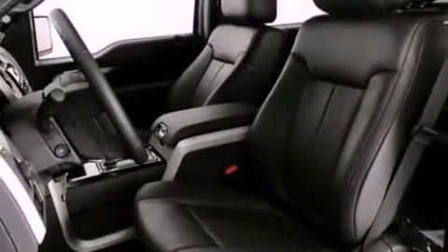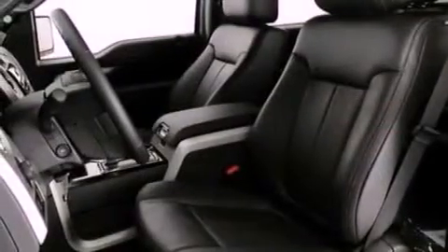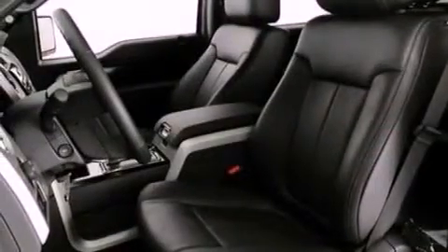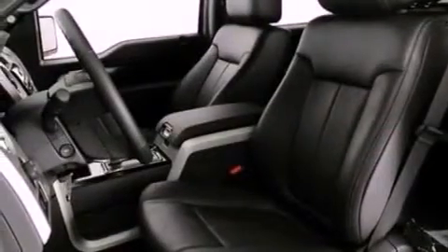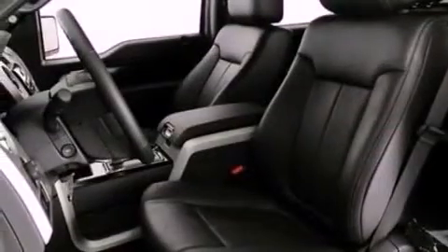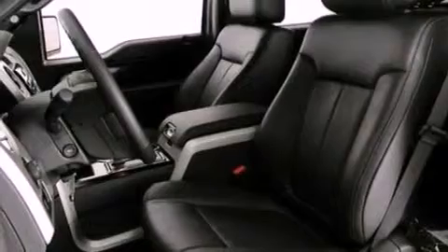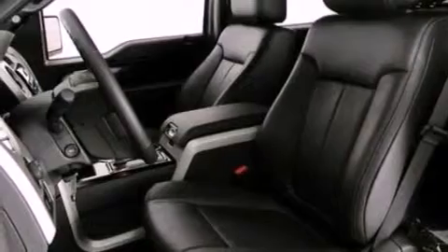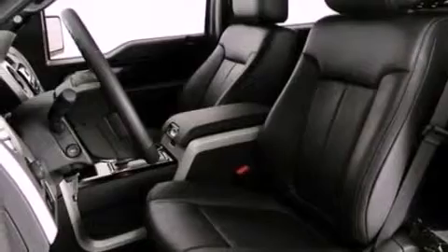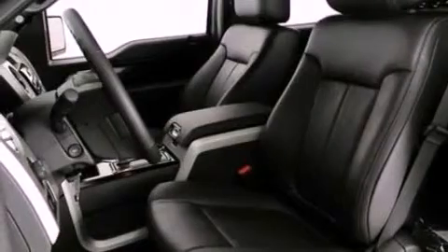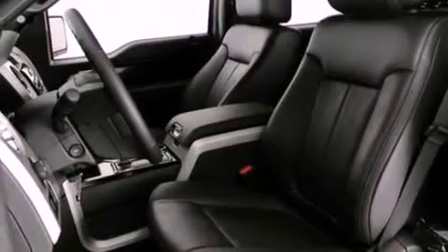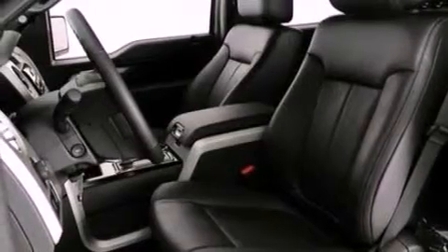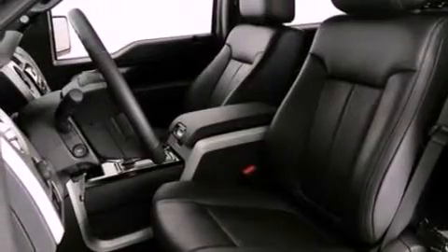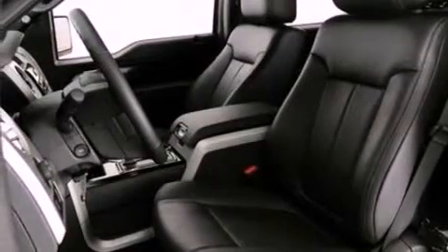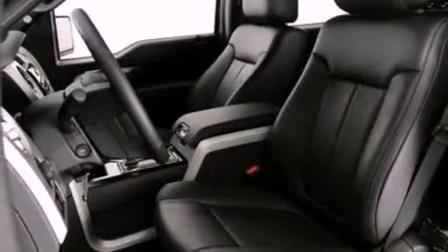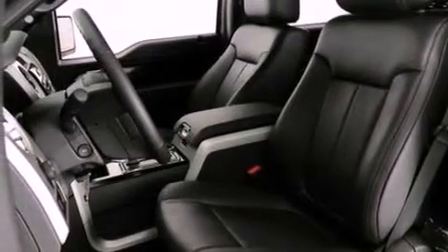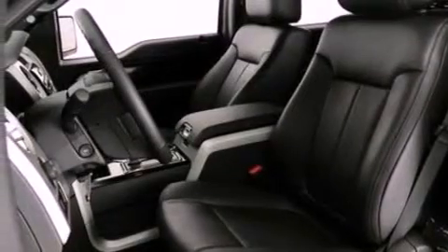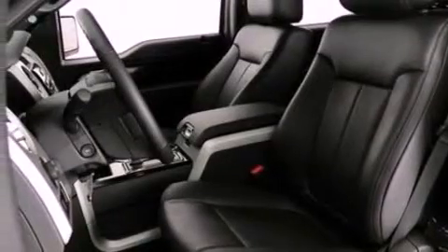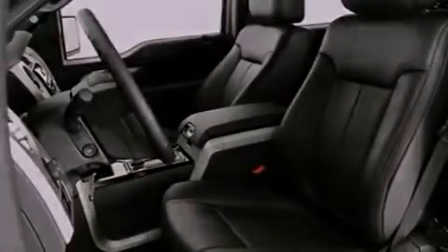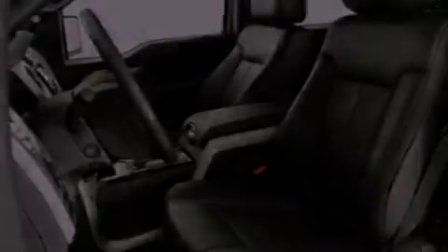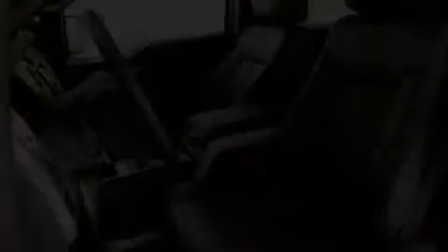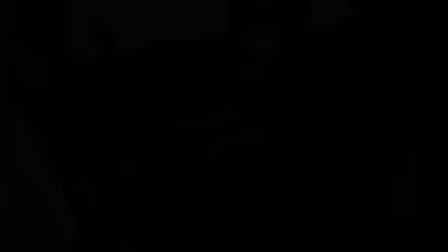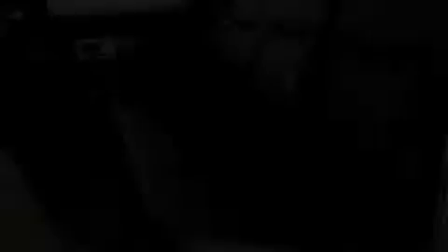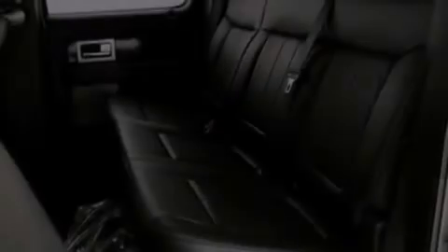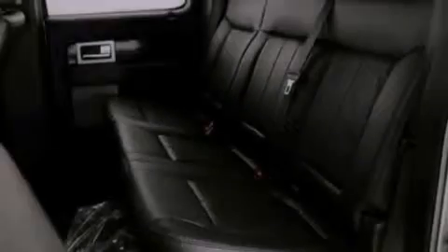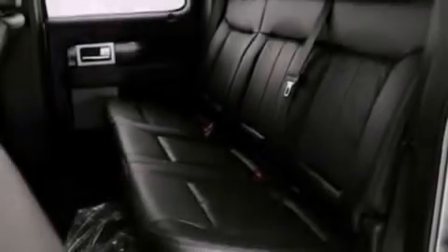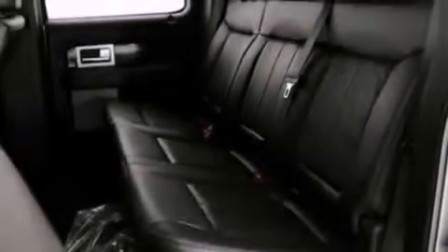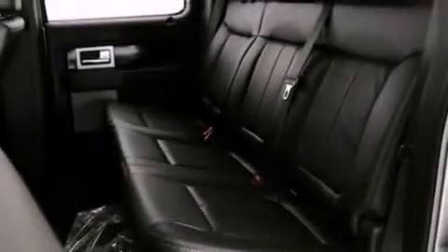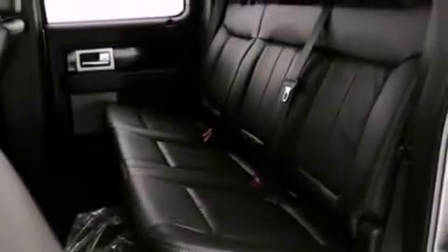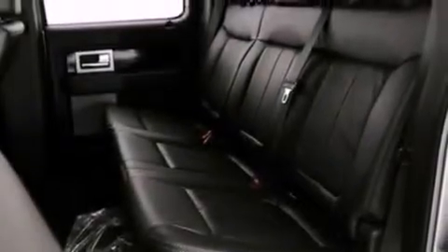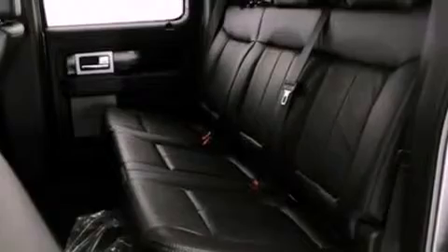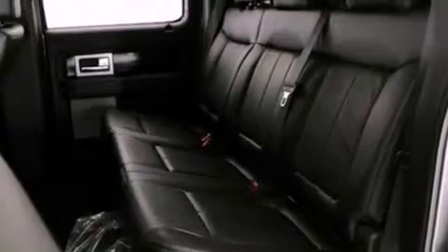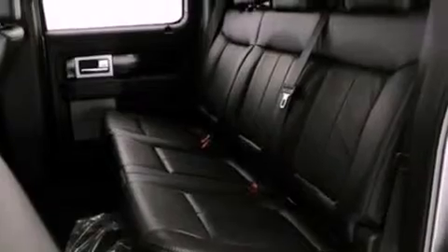Additional features include 12-volt power outlets, tinted glass, an anti-lock braking system, side-curtain airbags, and power windows.